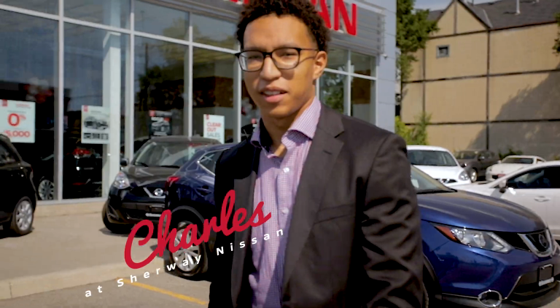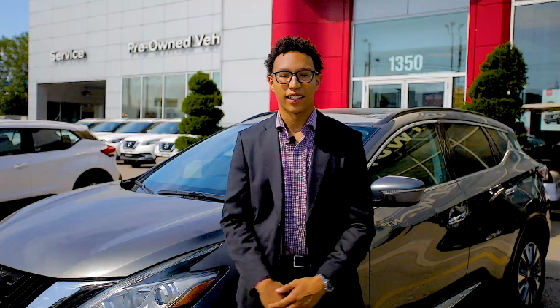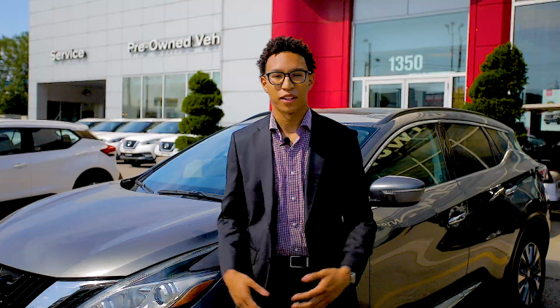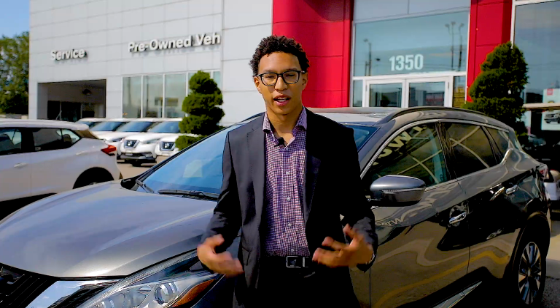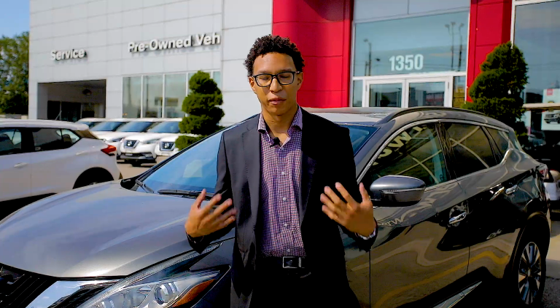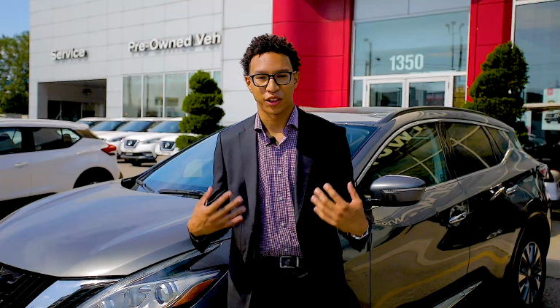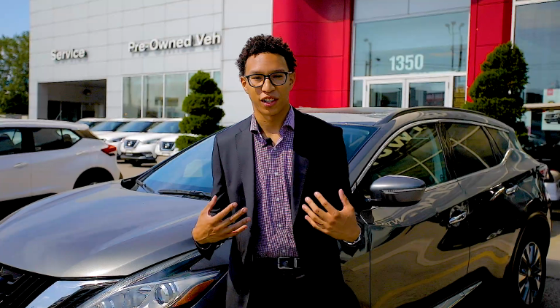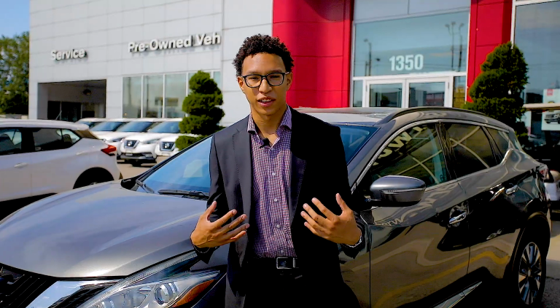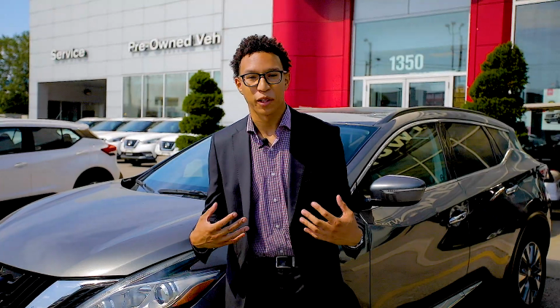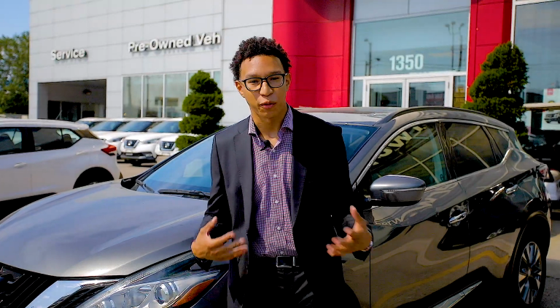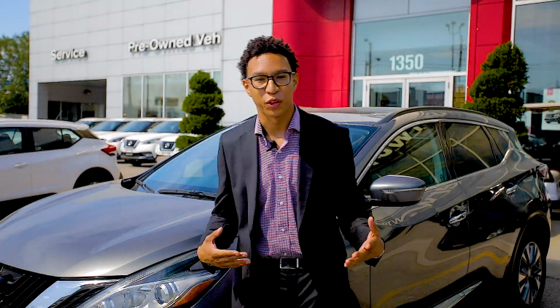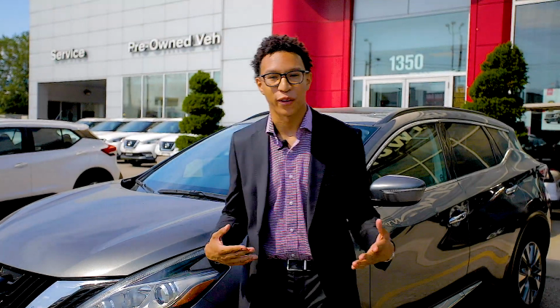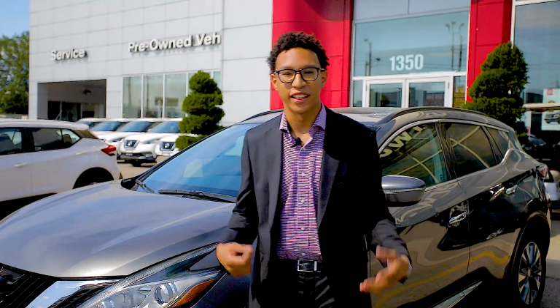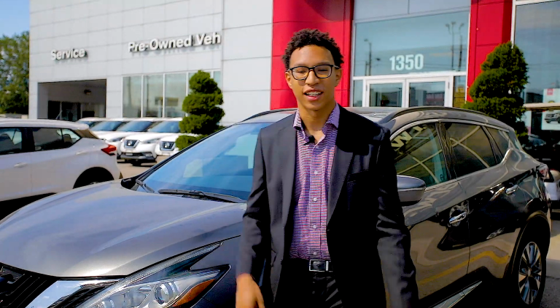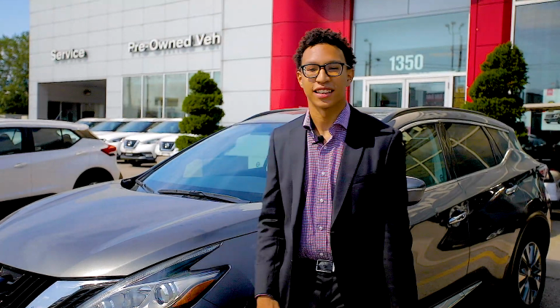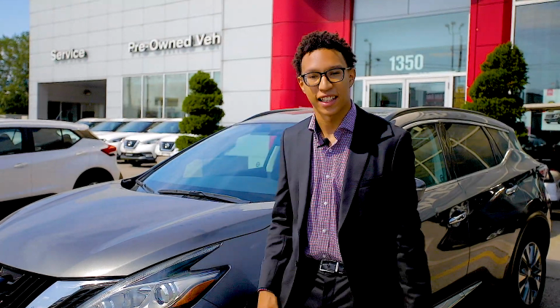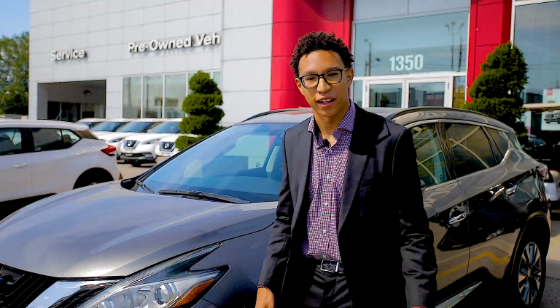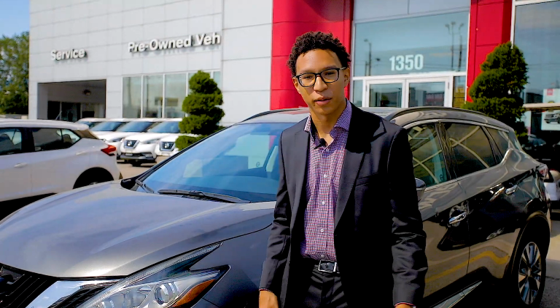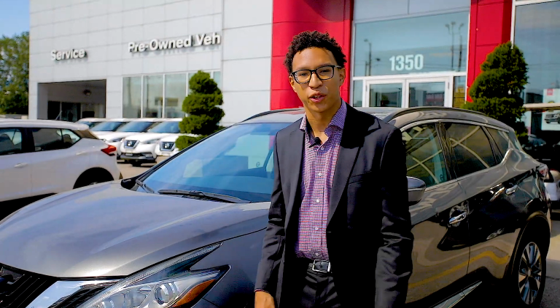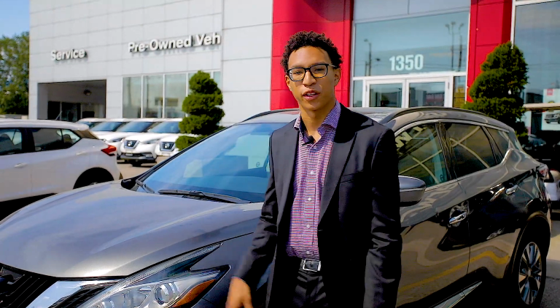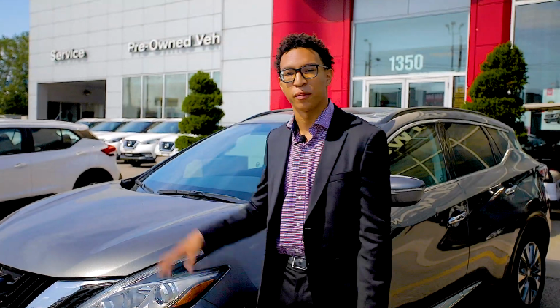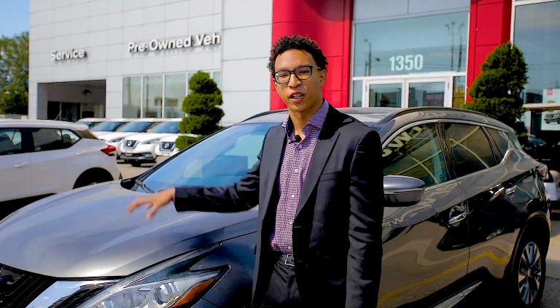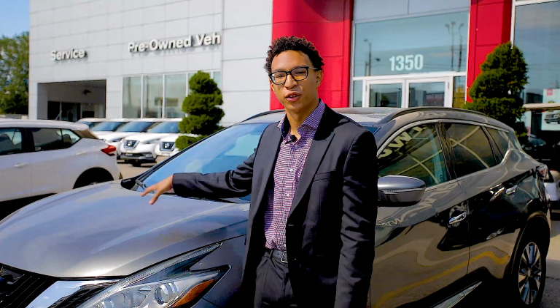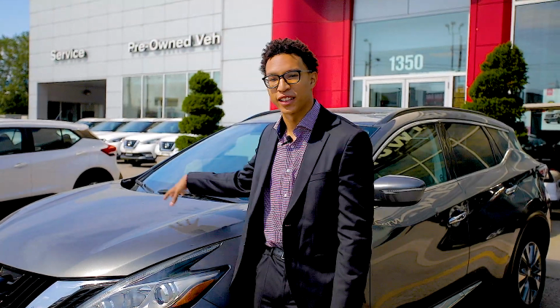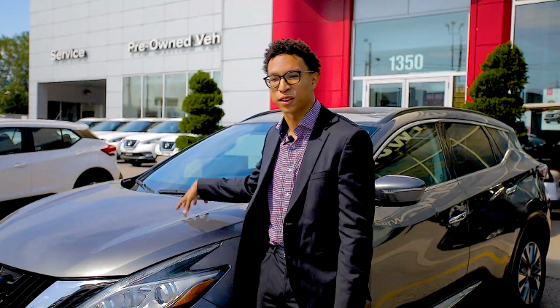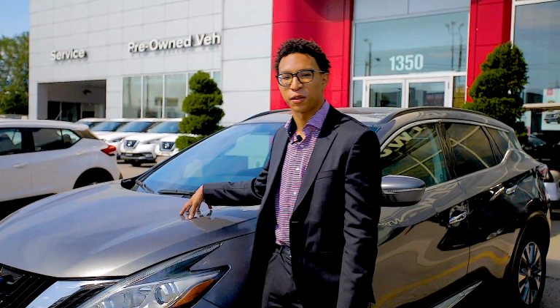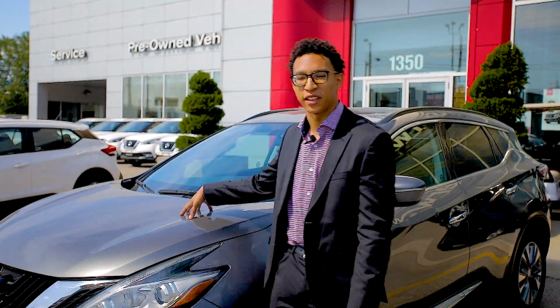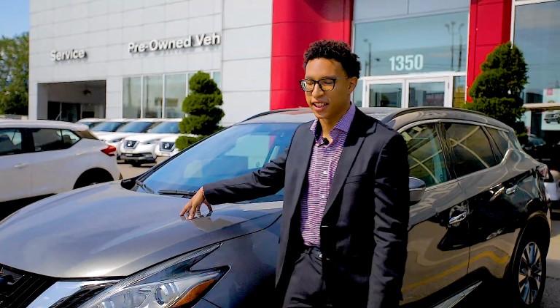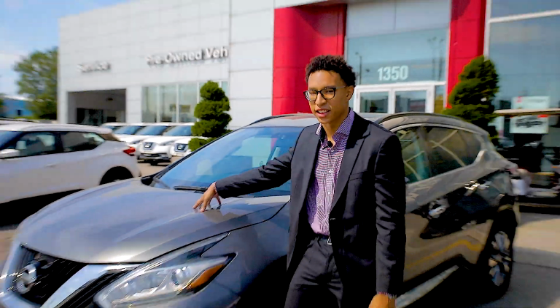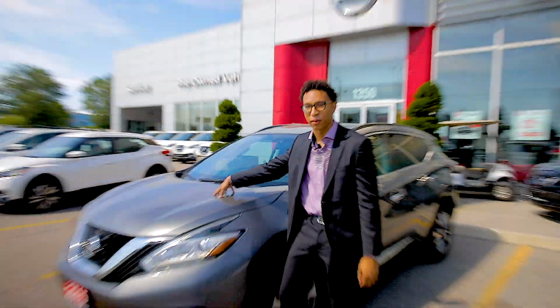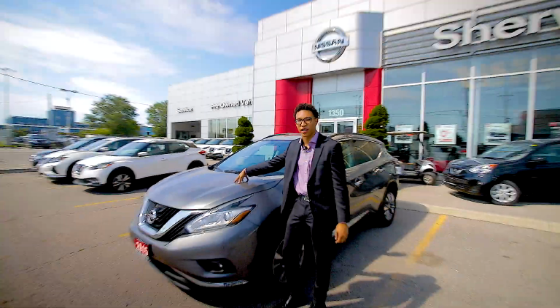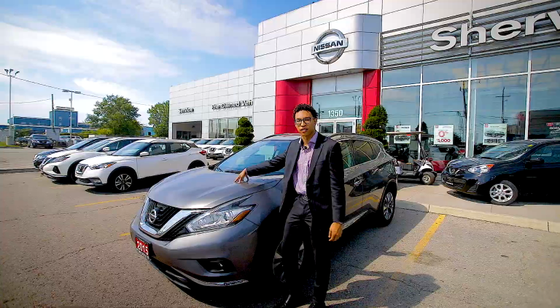Hi guys, my name is Charles. I'm here from Sherway Nissan and today I'm going to be showing you about our new 2015 Nissan Murano.